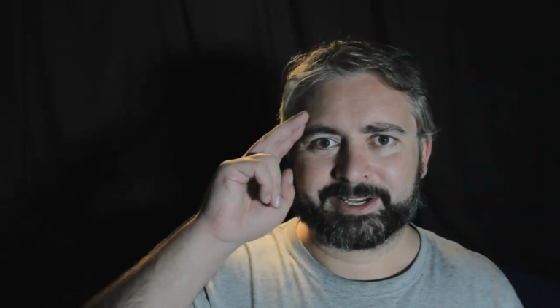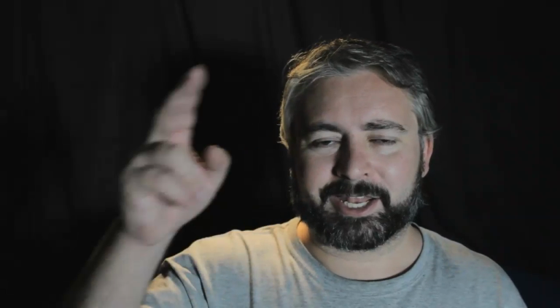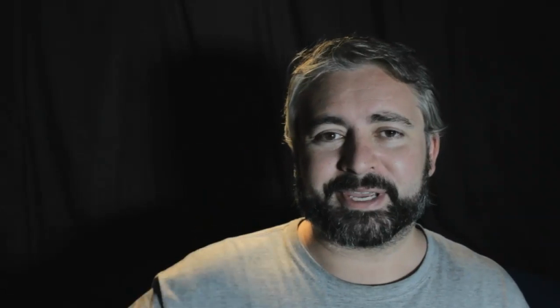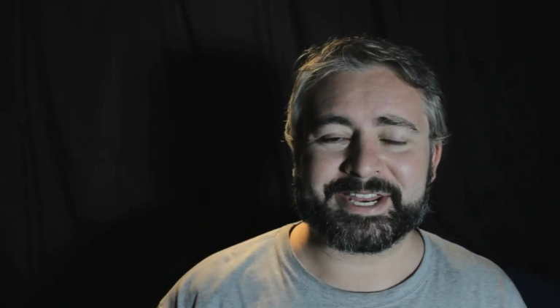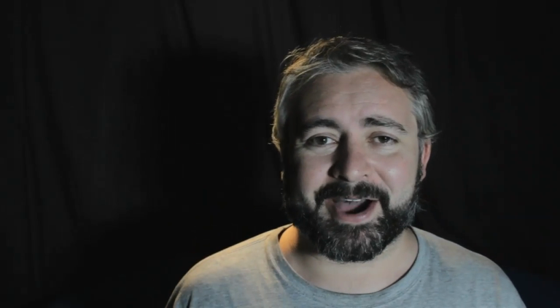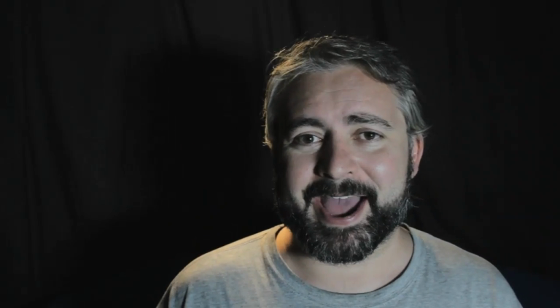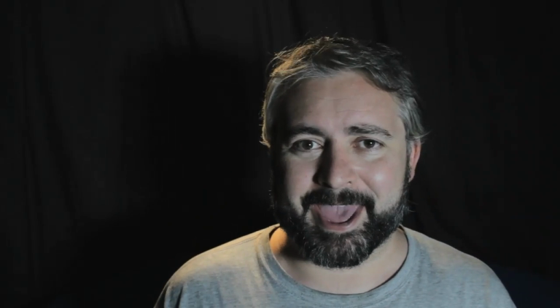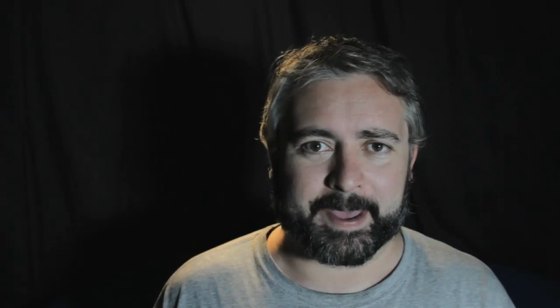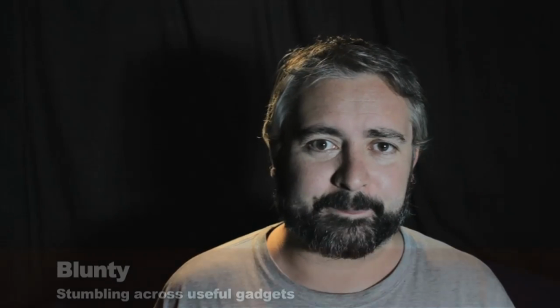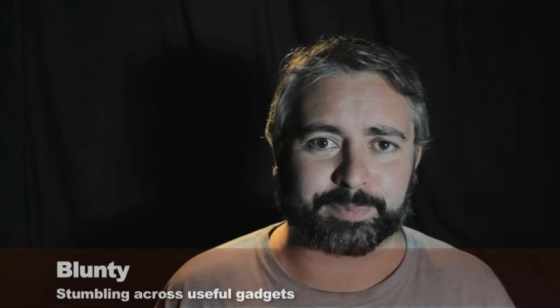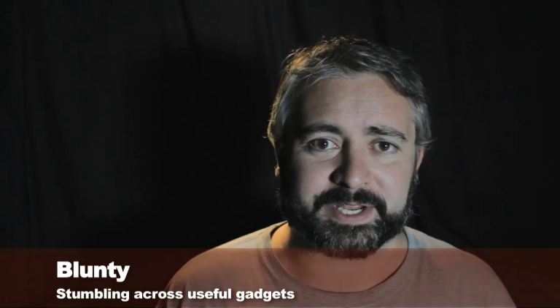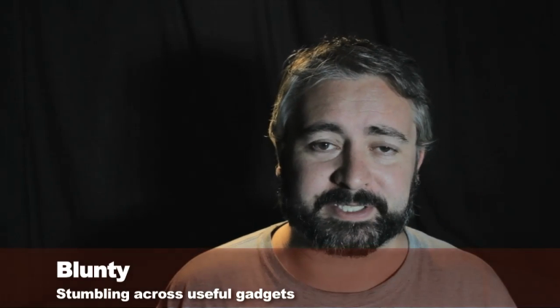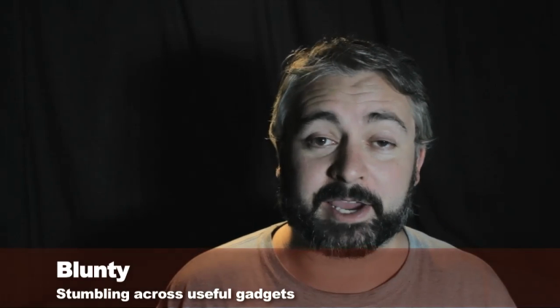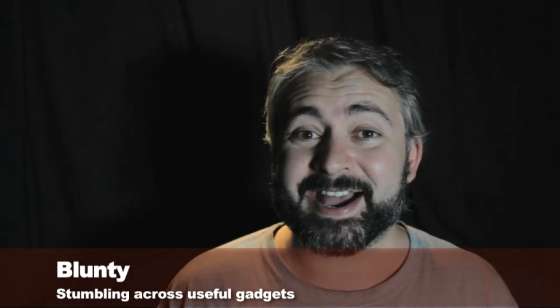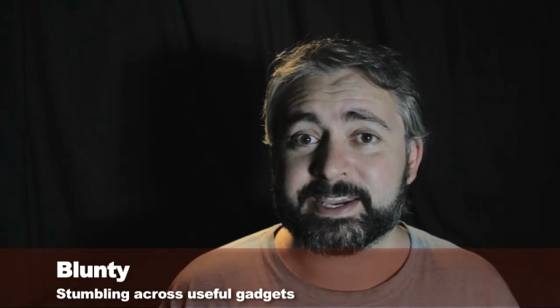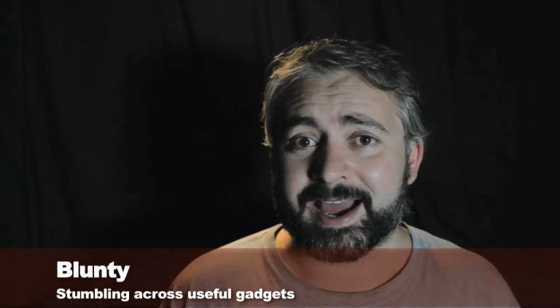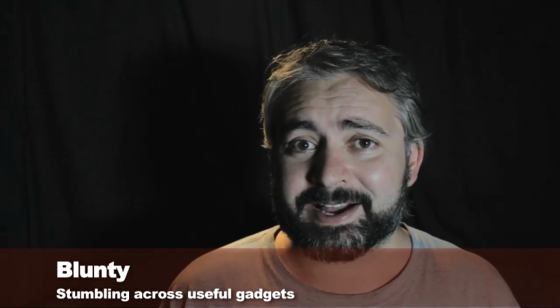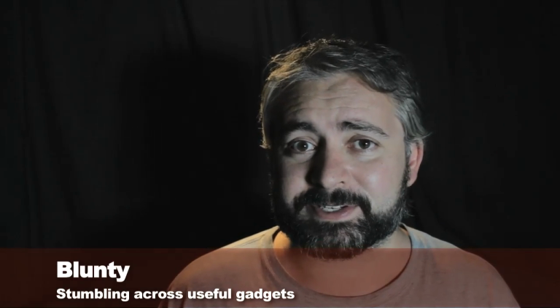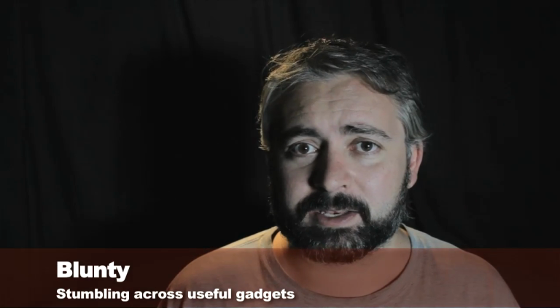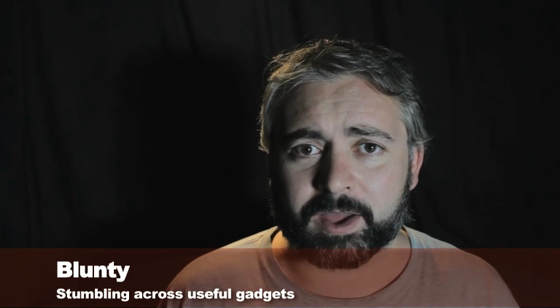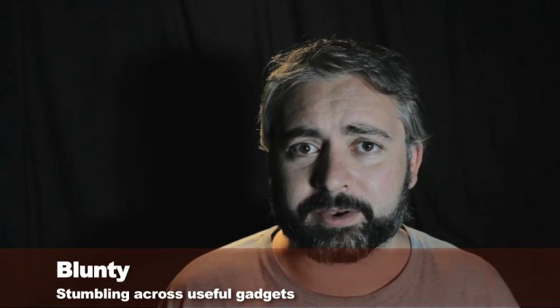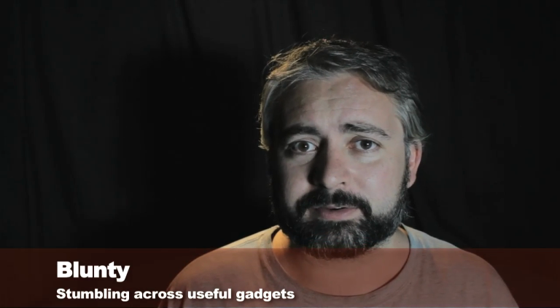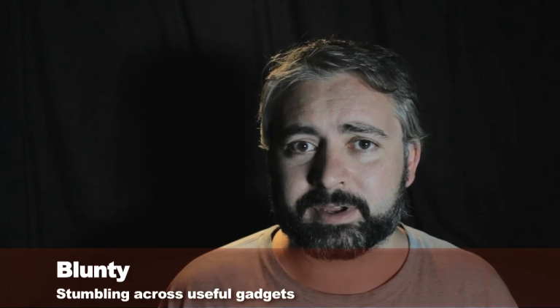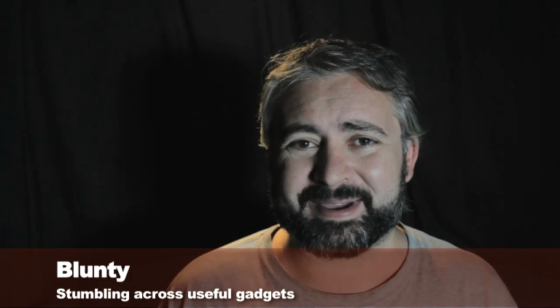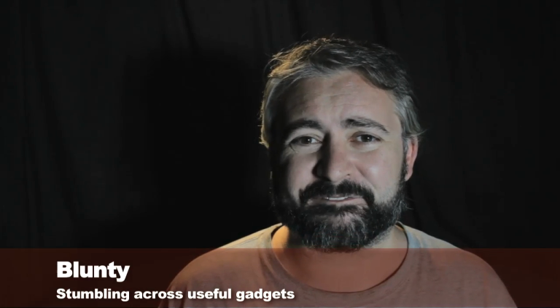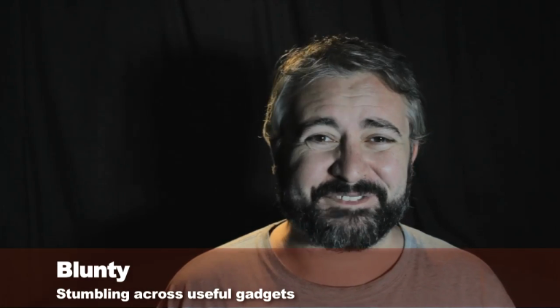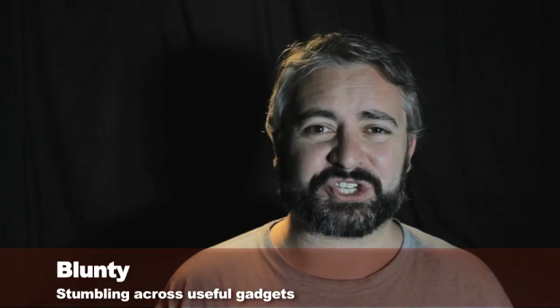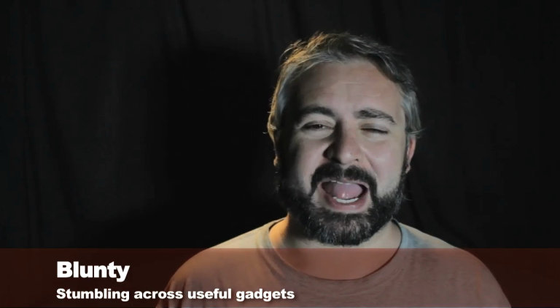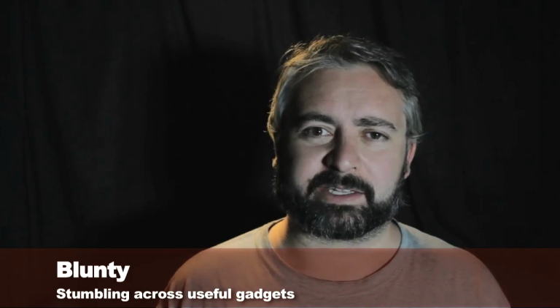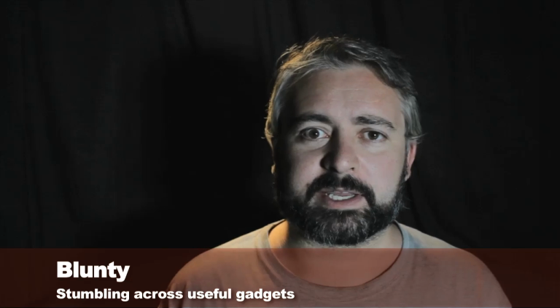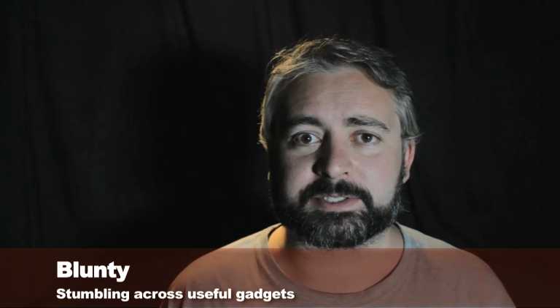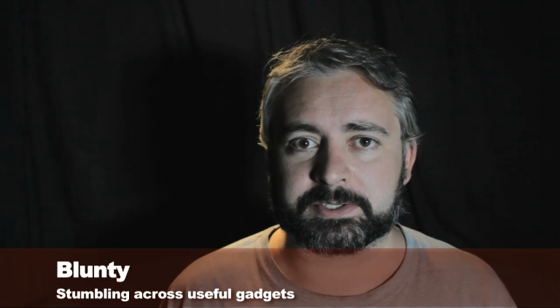Hello again. I am Blunty. I get asked a lot about fisheye lenses.